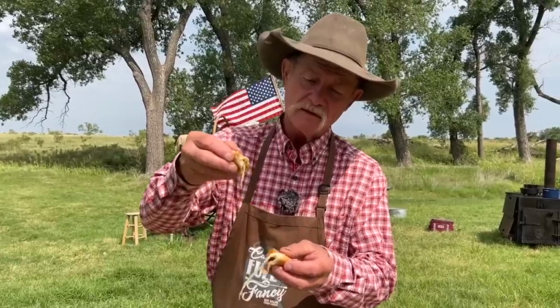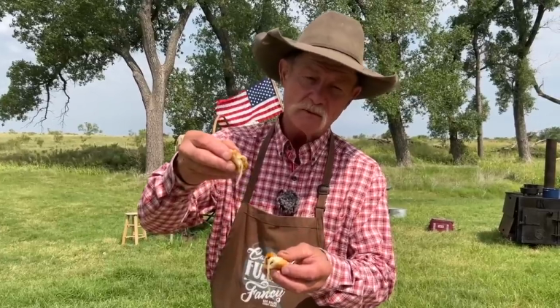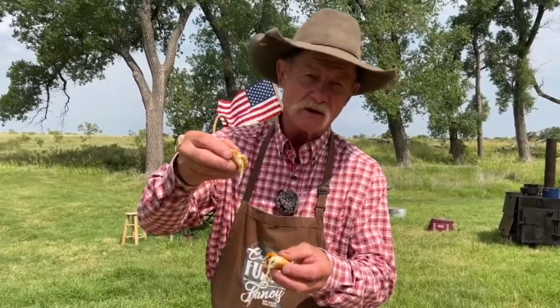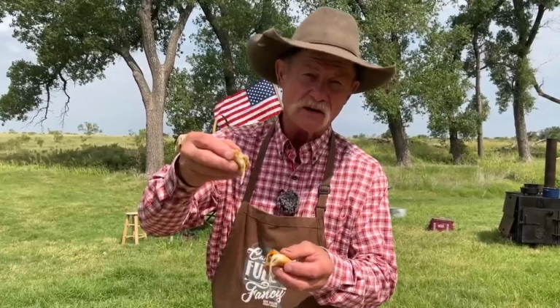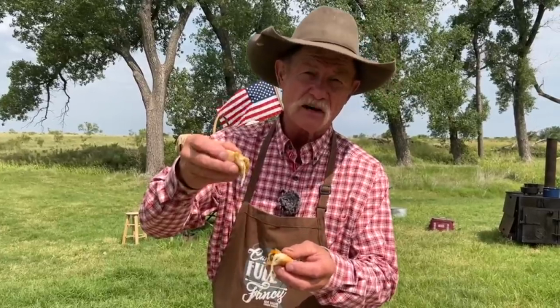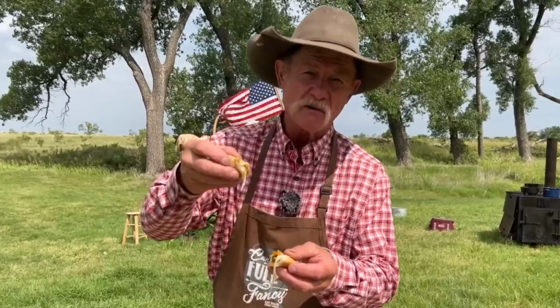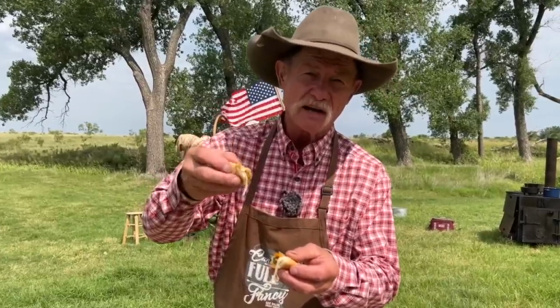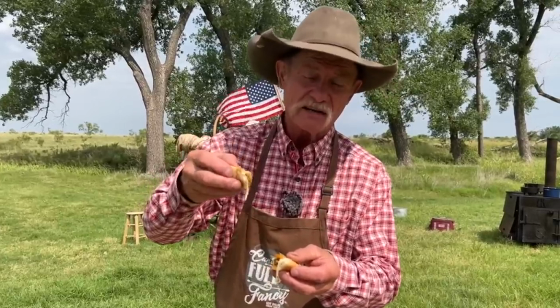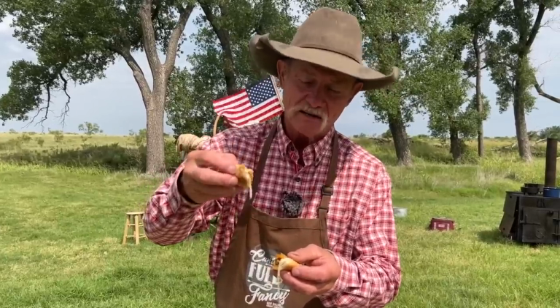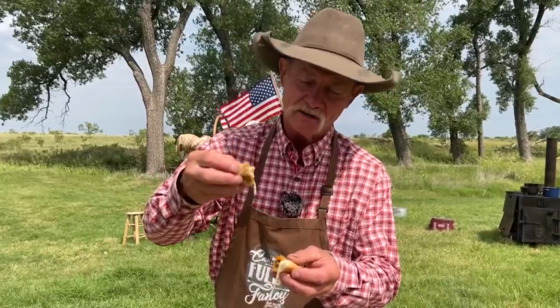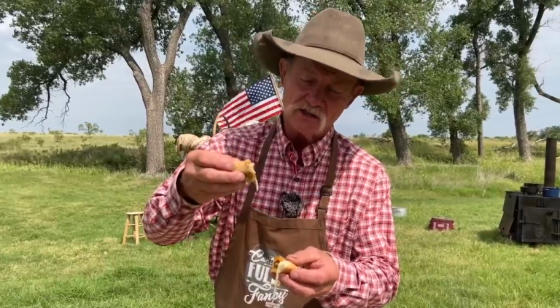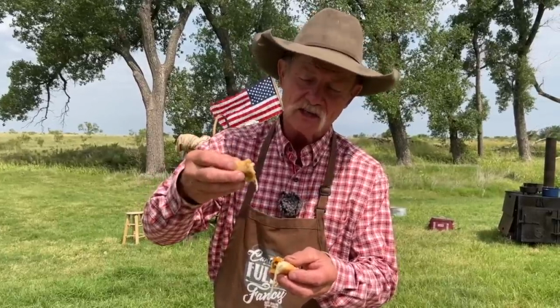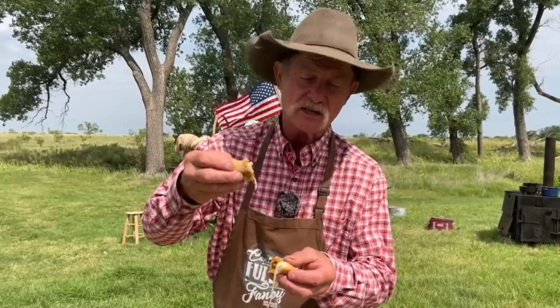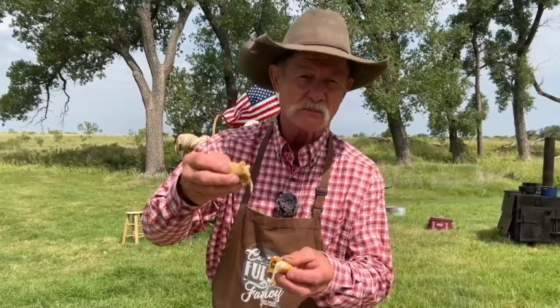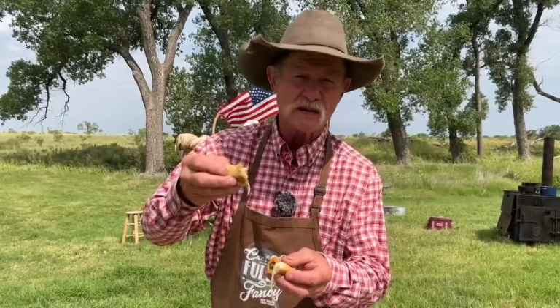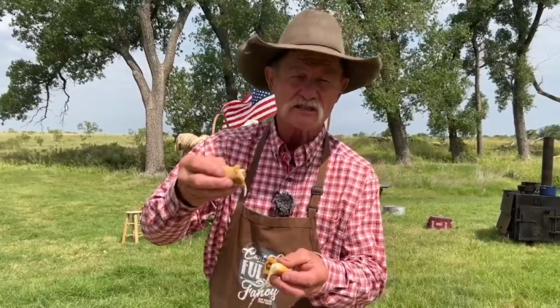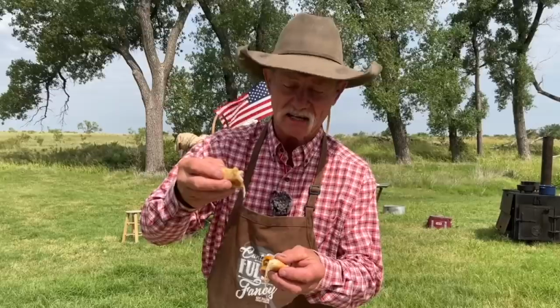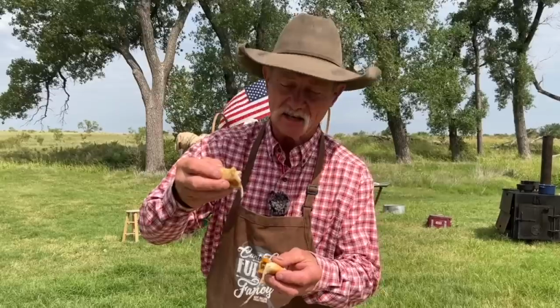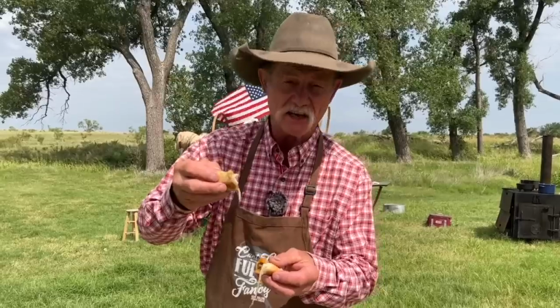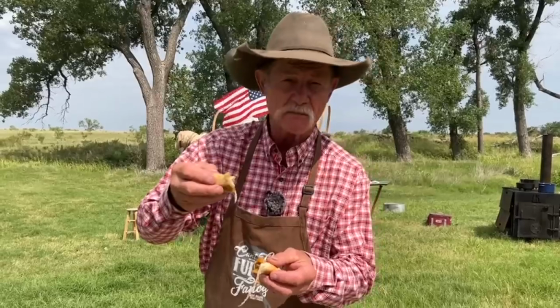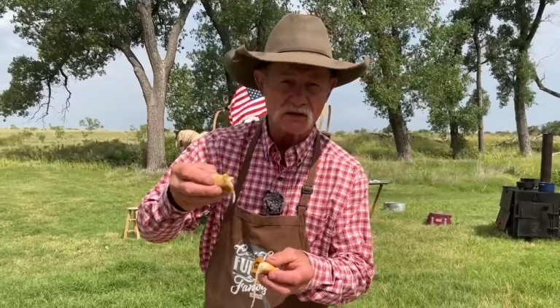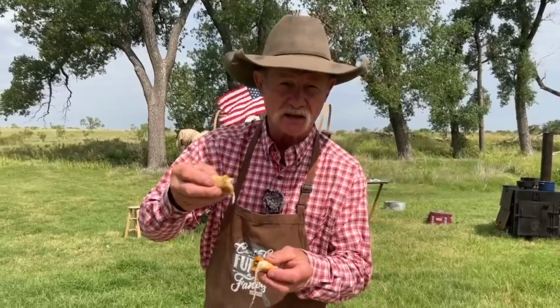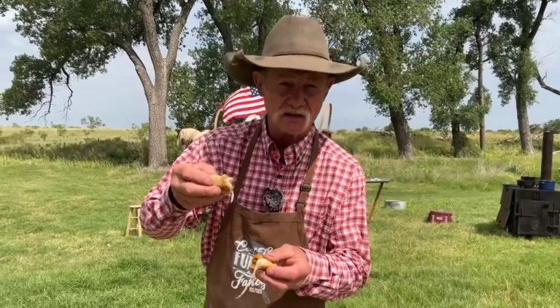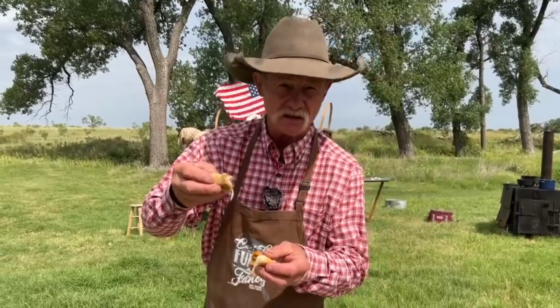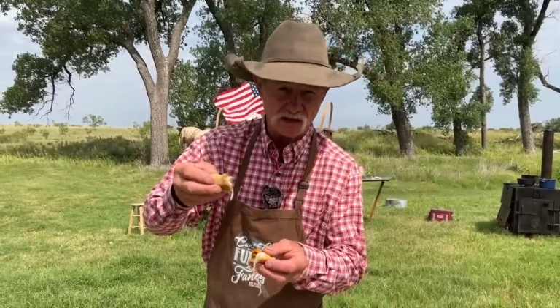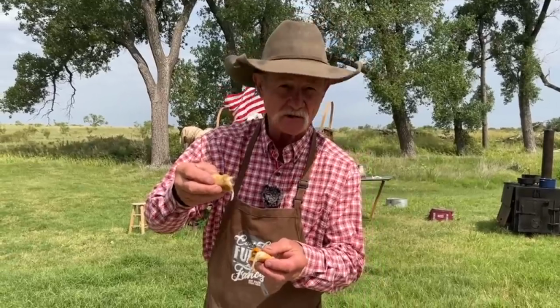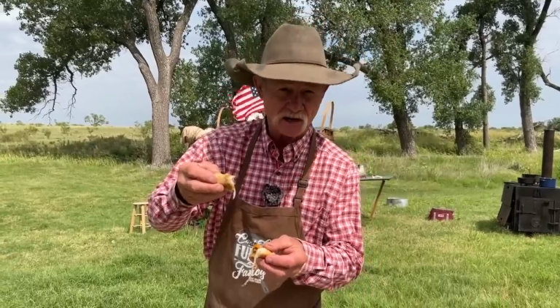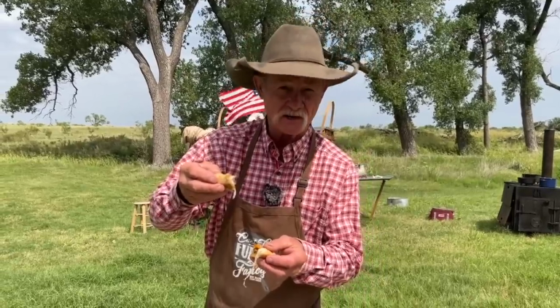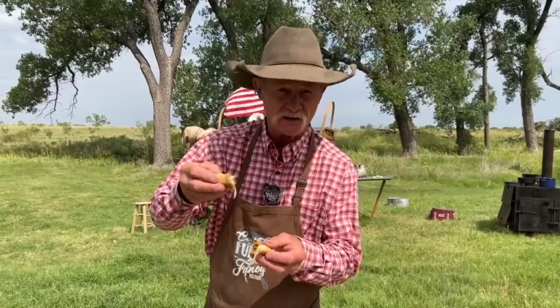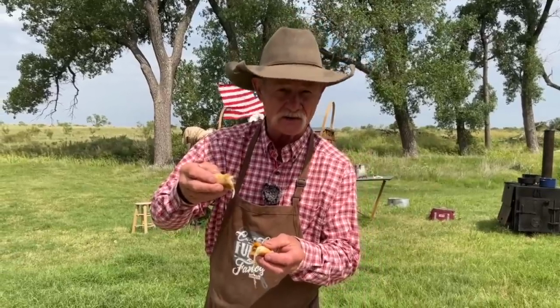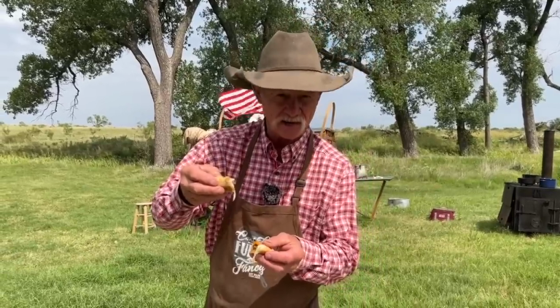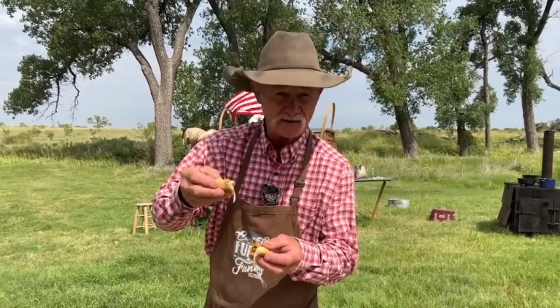What do you call that? The cheesiest, best tasting empanada you ever eat in your life.